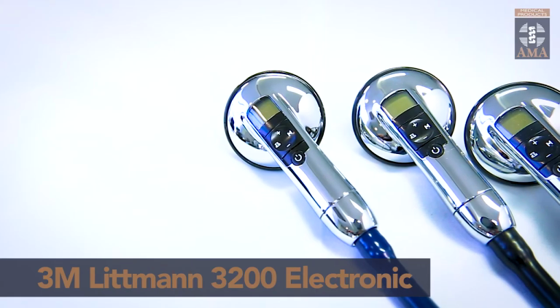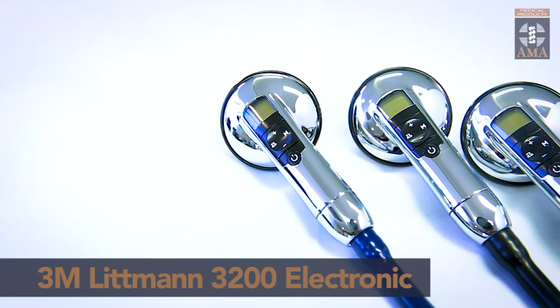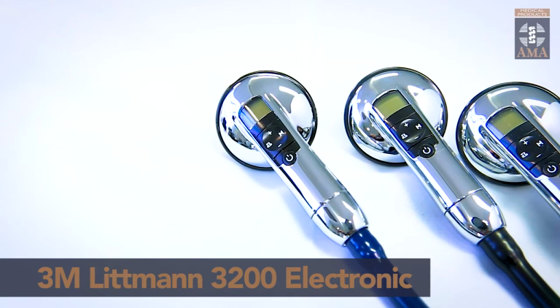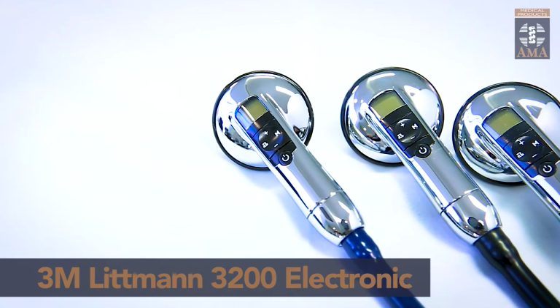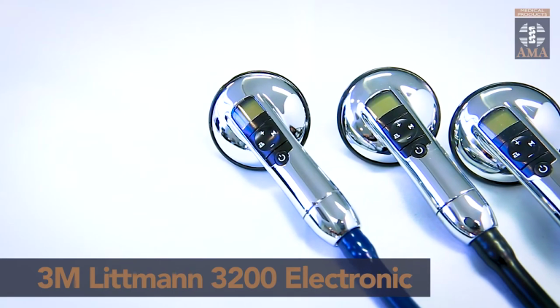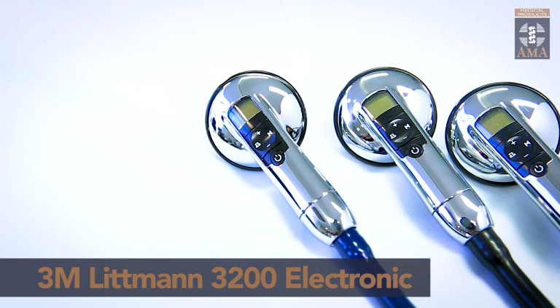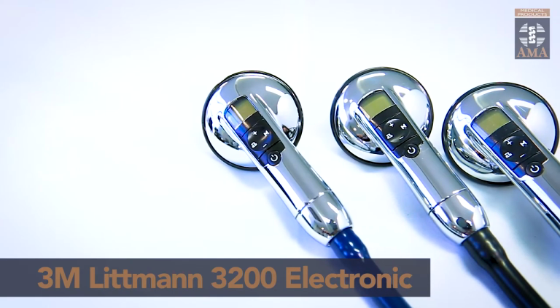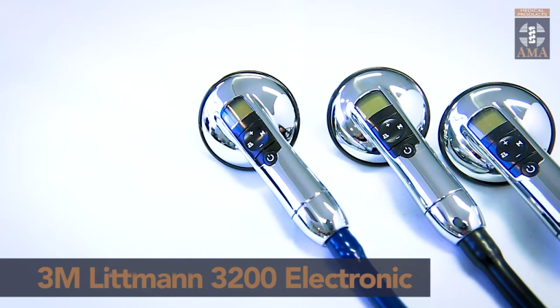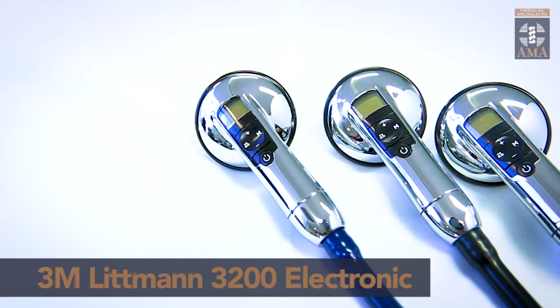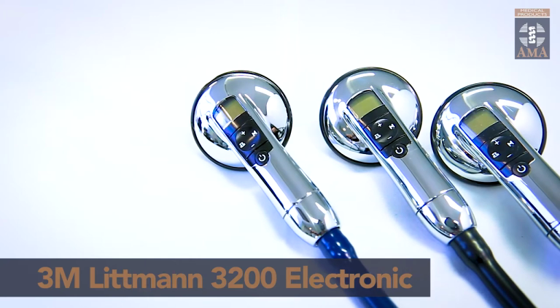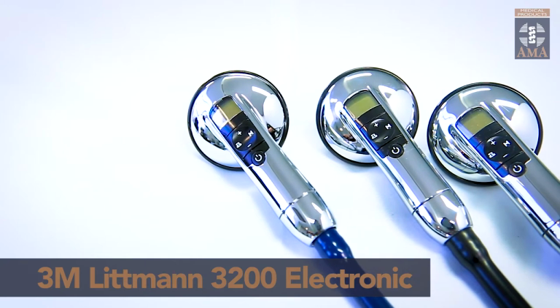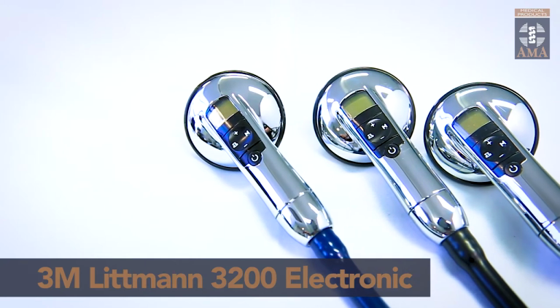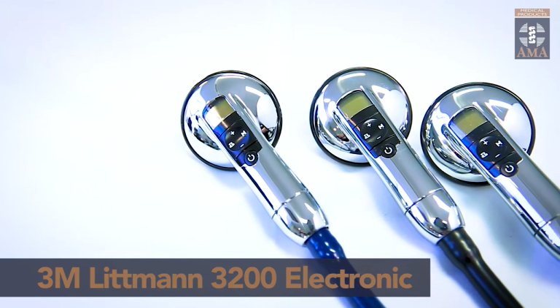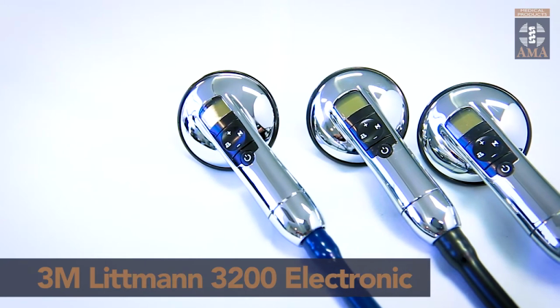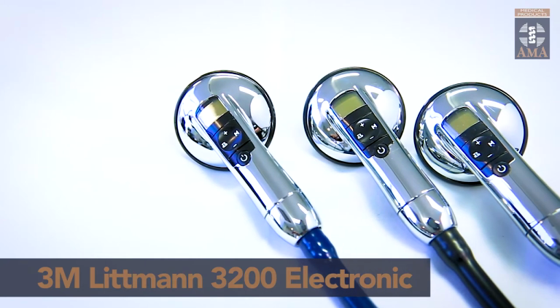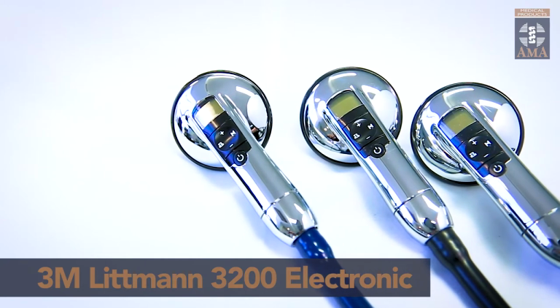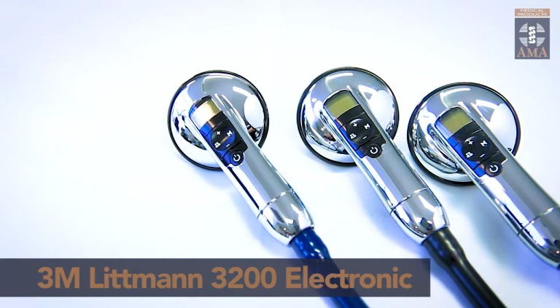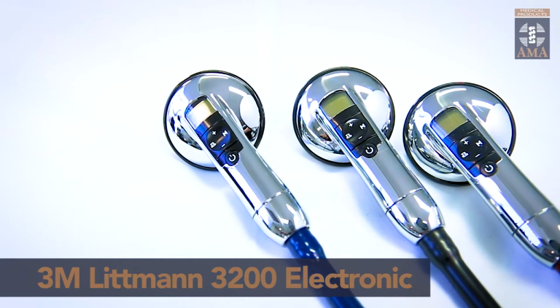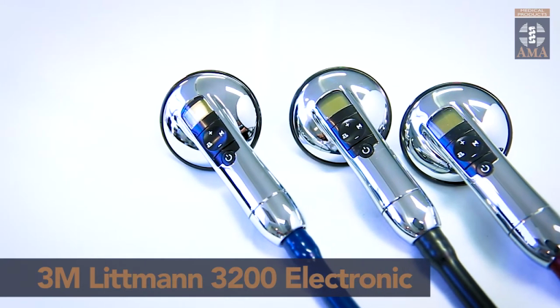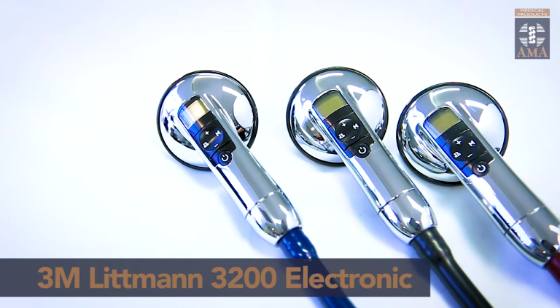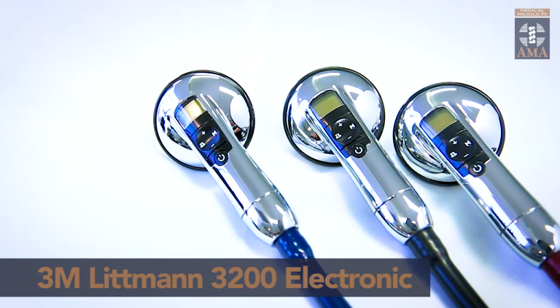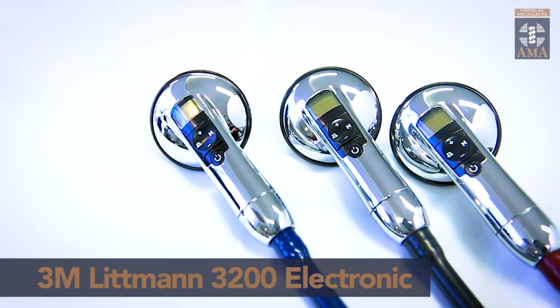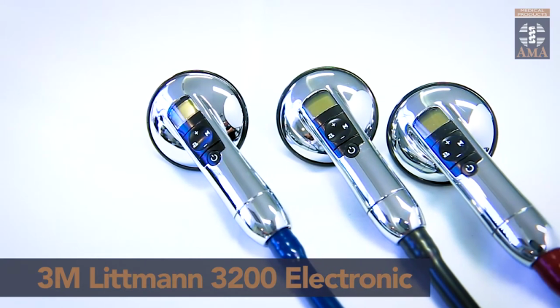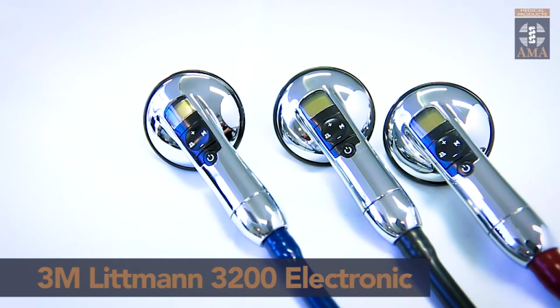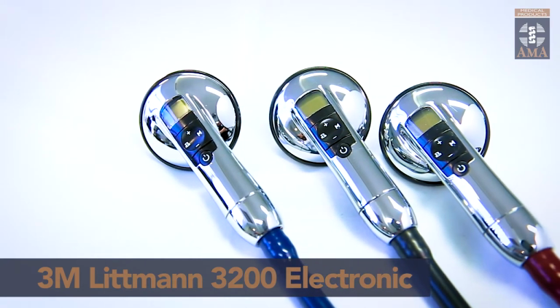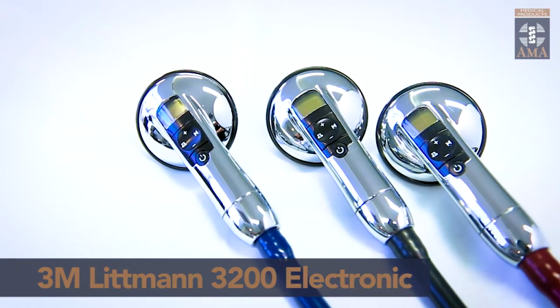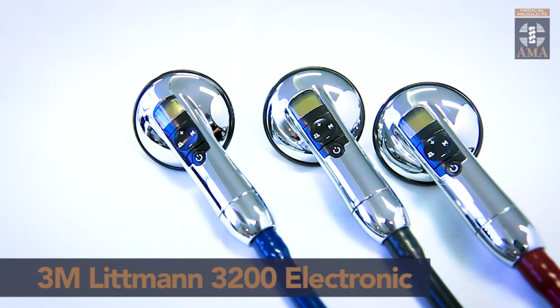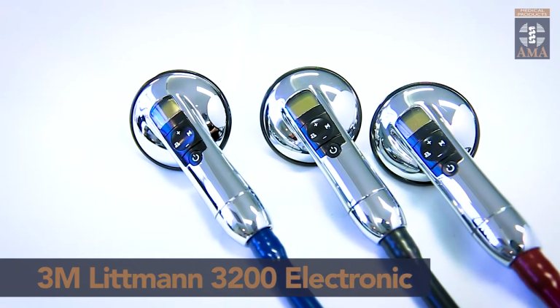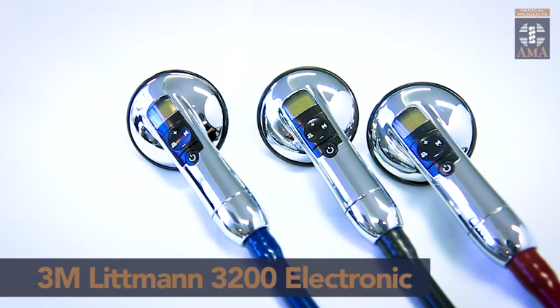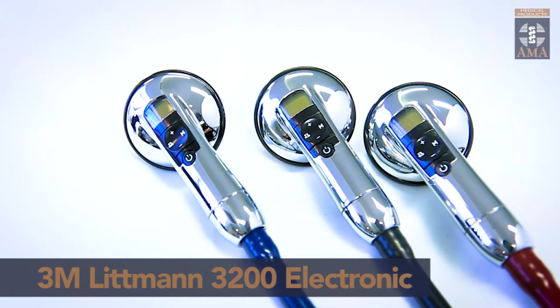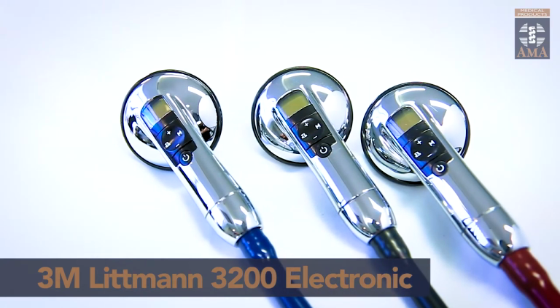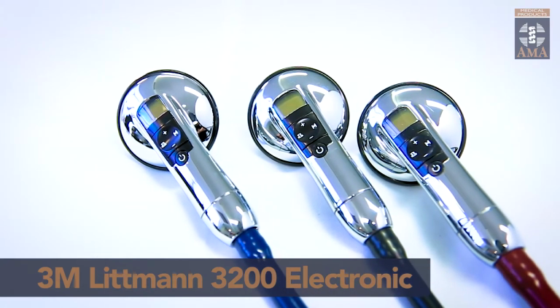The 3200 electronic stethoscope is available in three colours: black, burgundy, and navy blue.